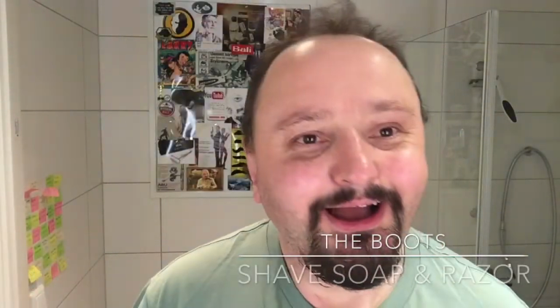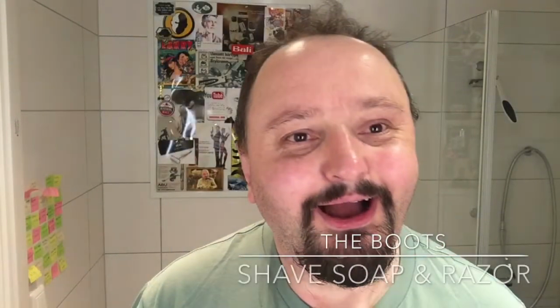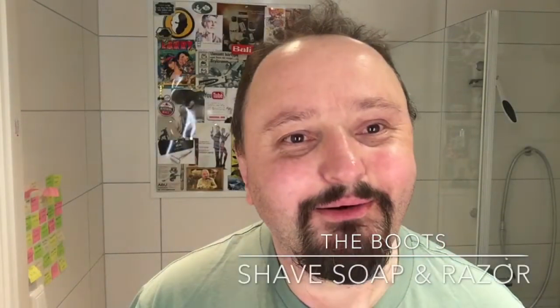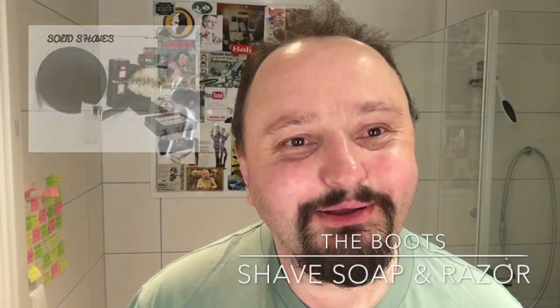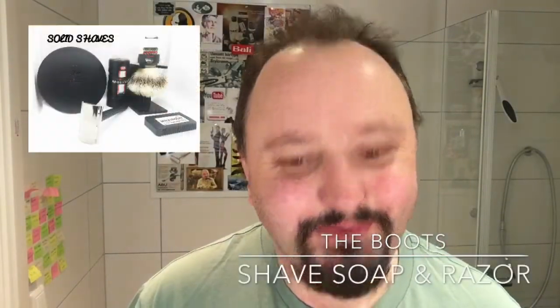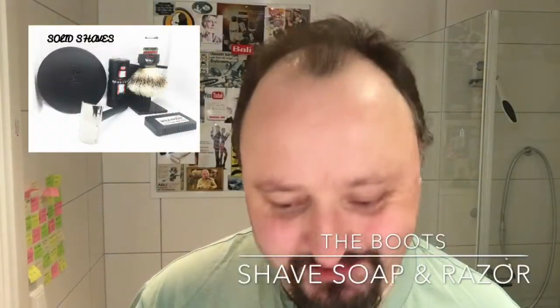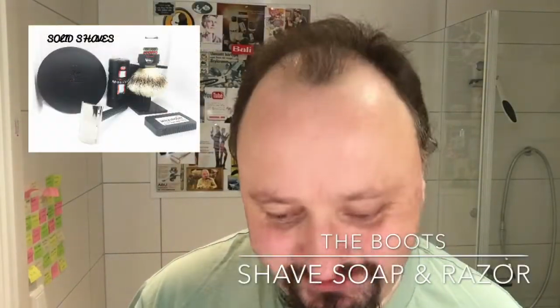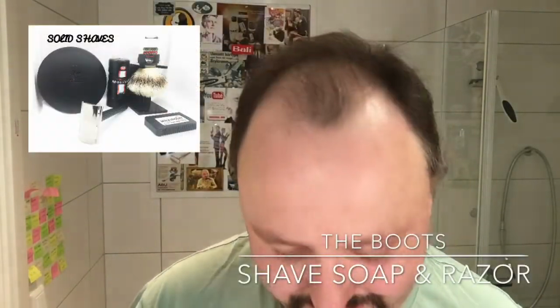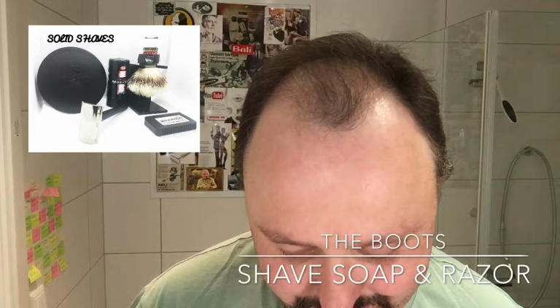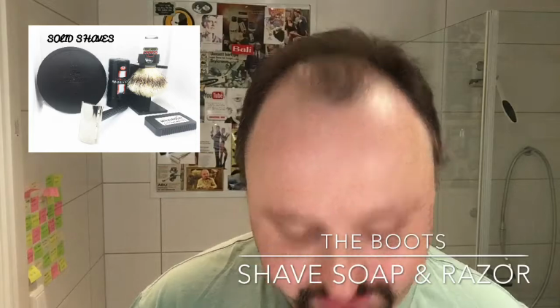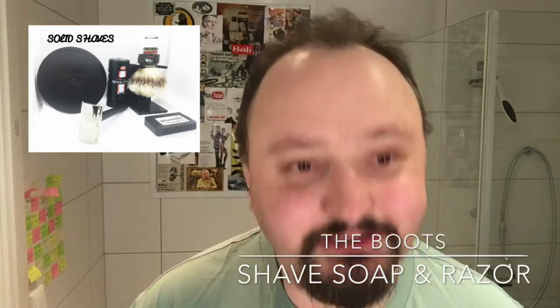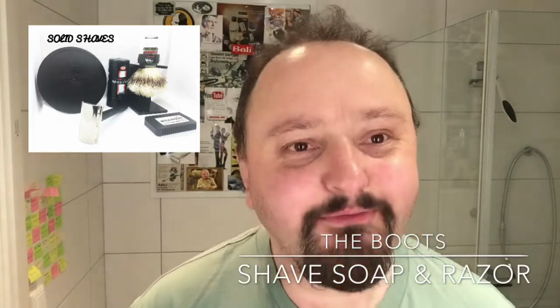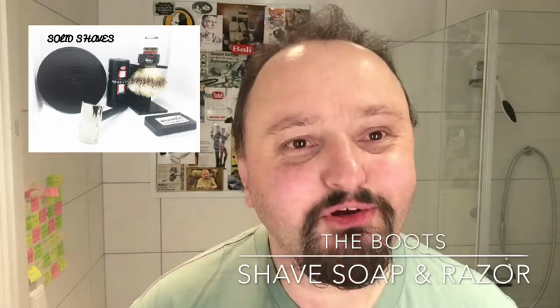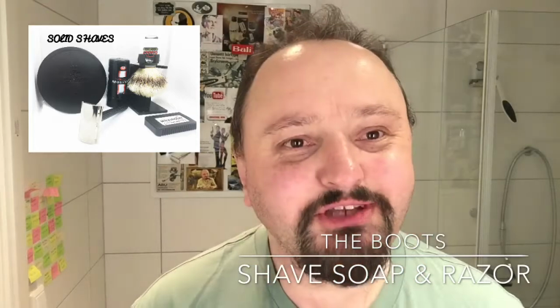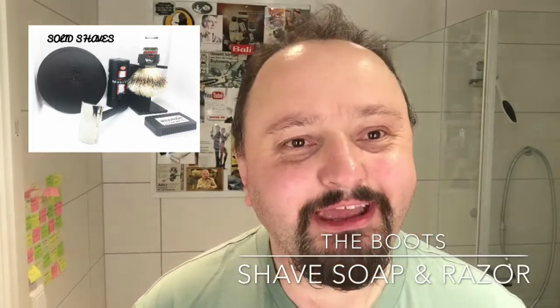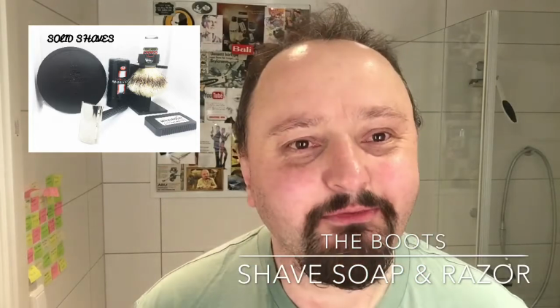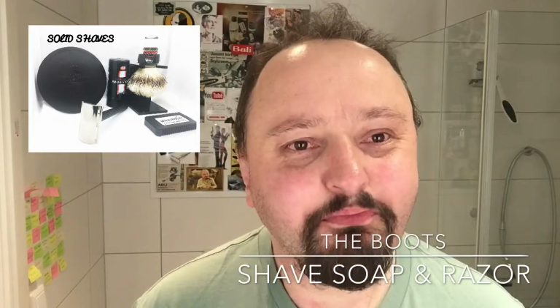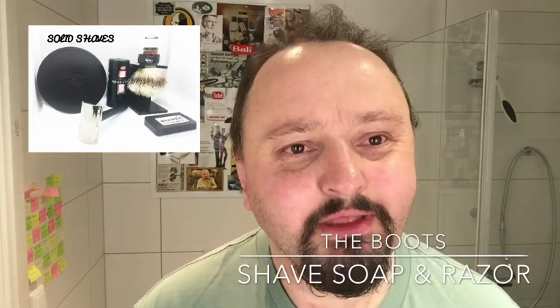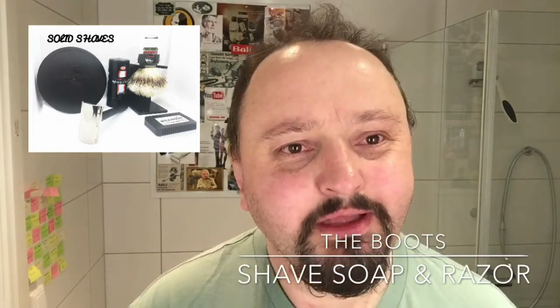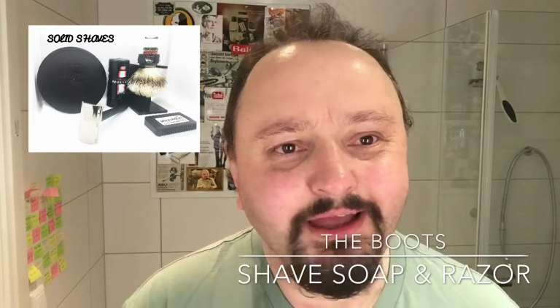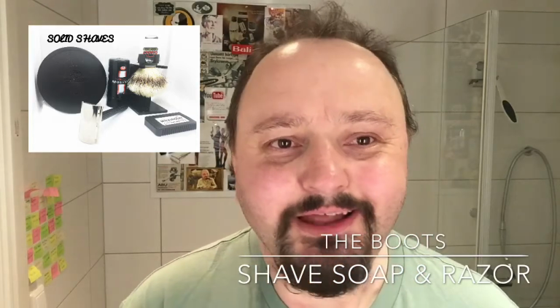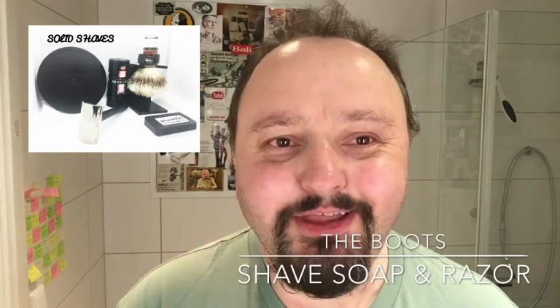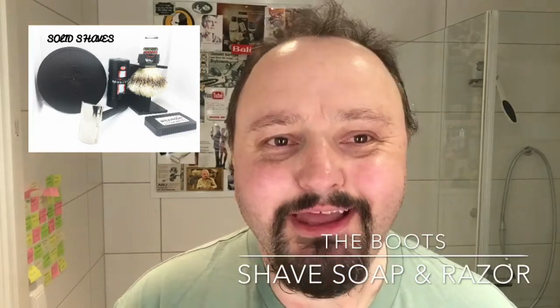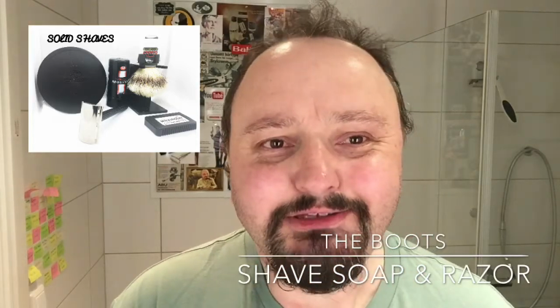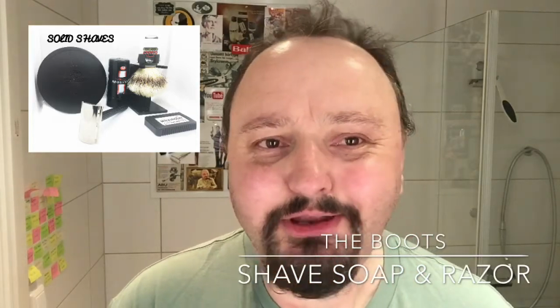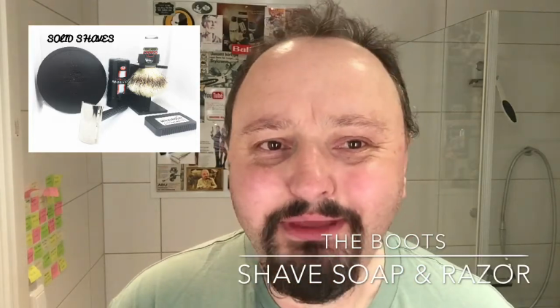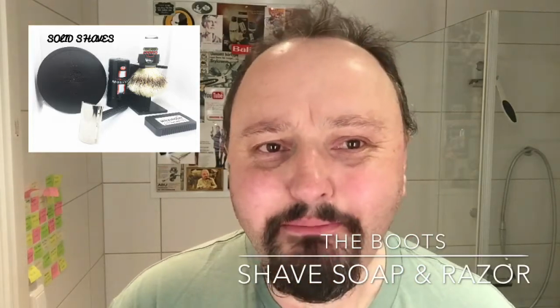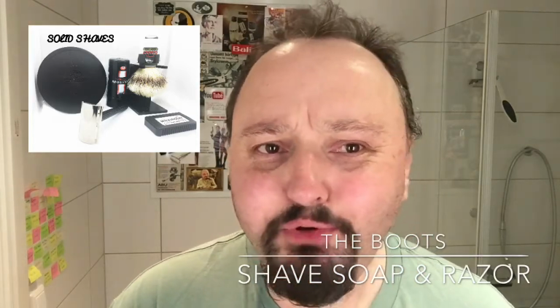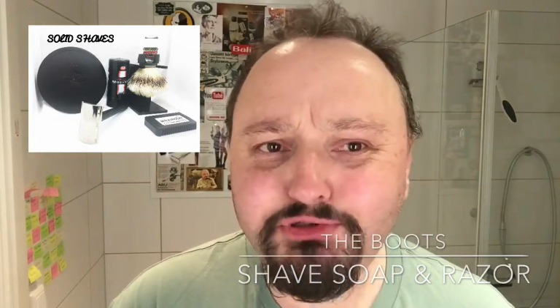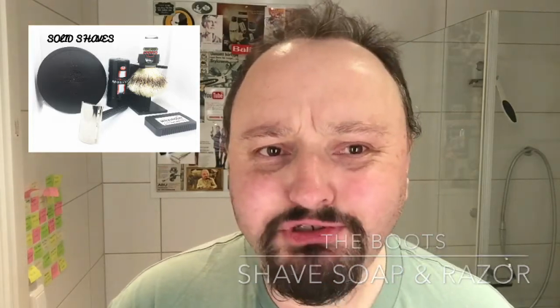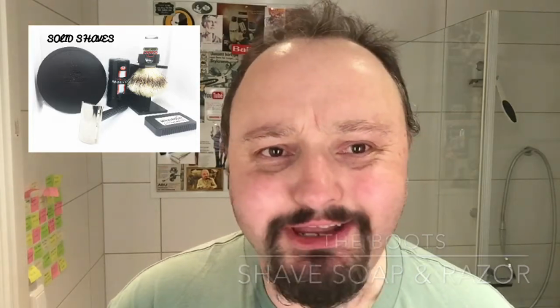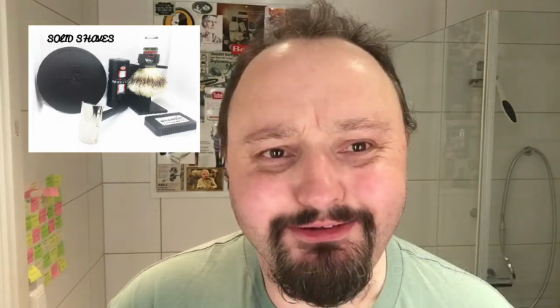How are you doing? So it's time for a shave and today it's going to be a Boots shave.